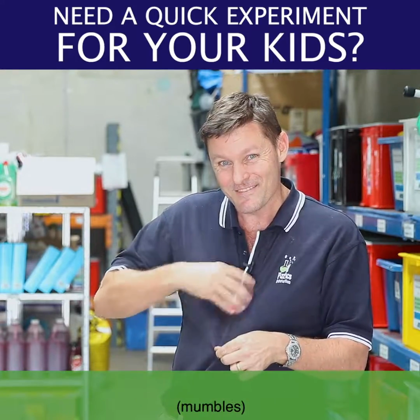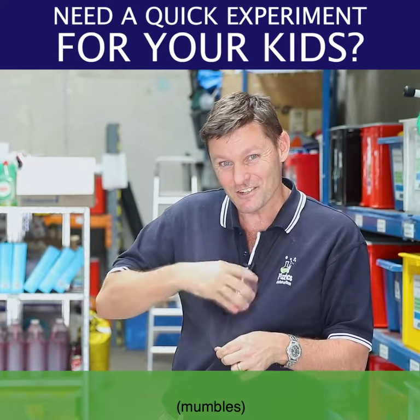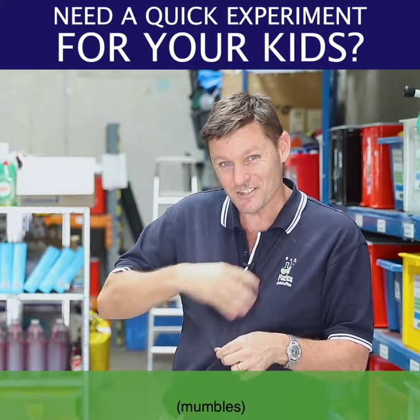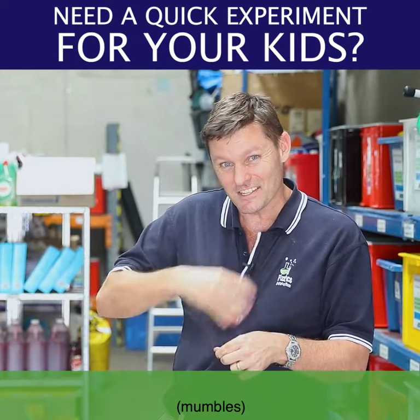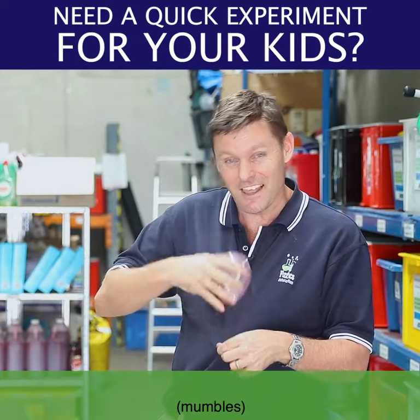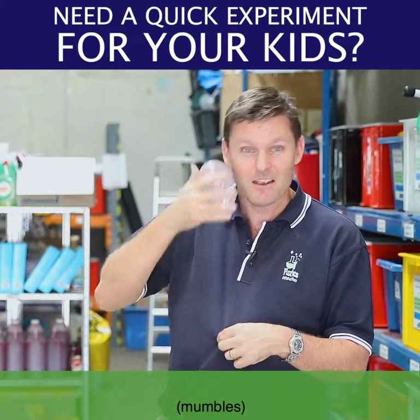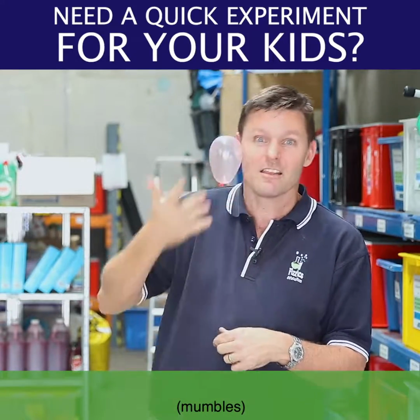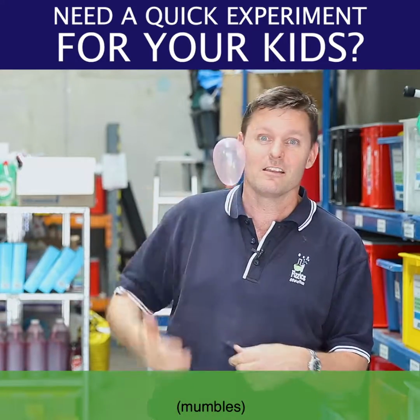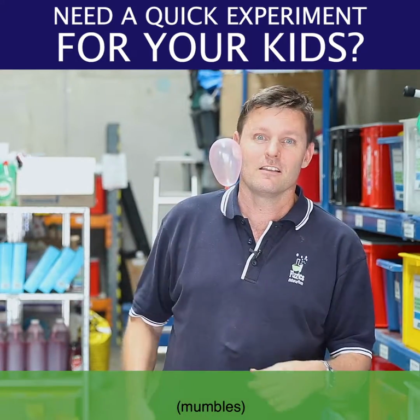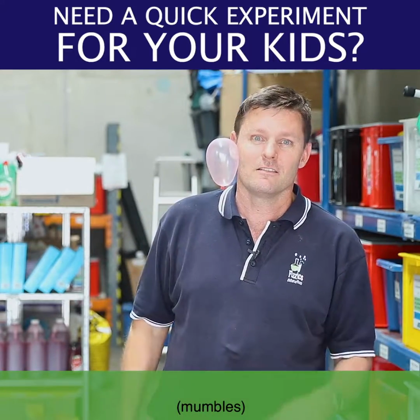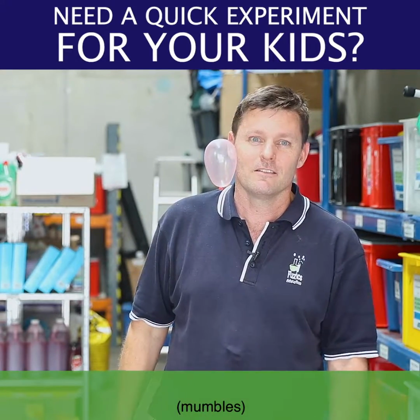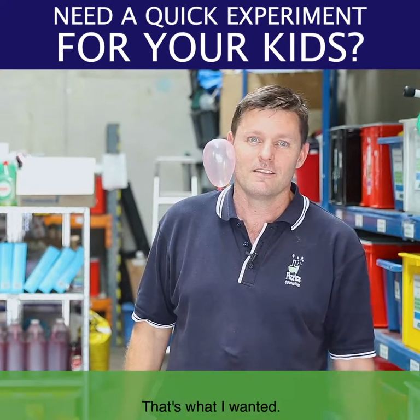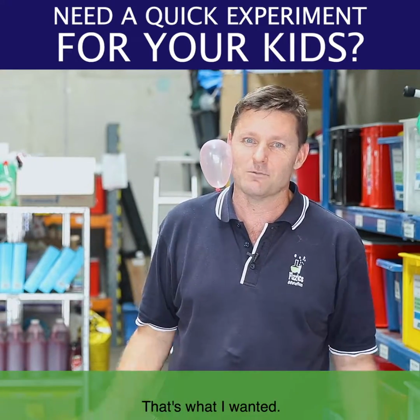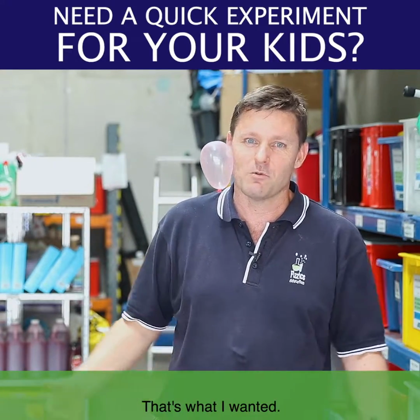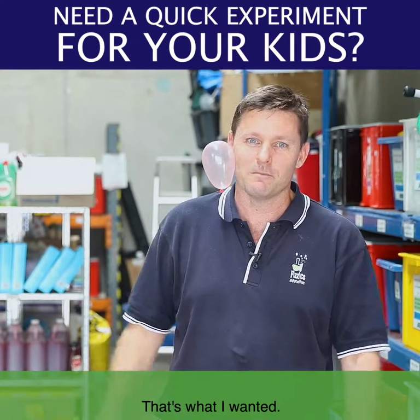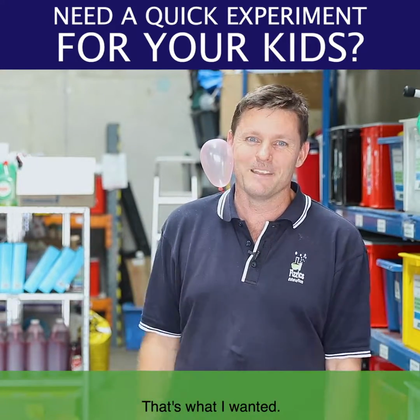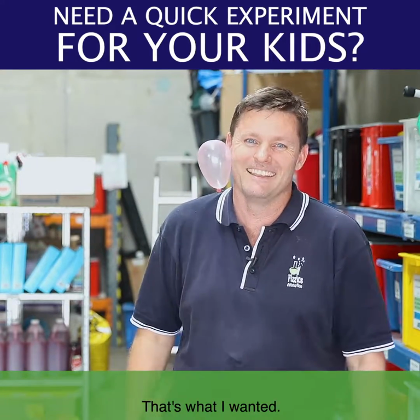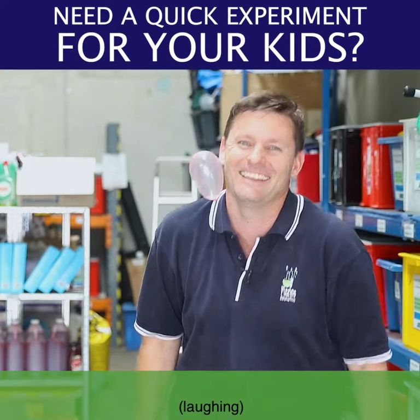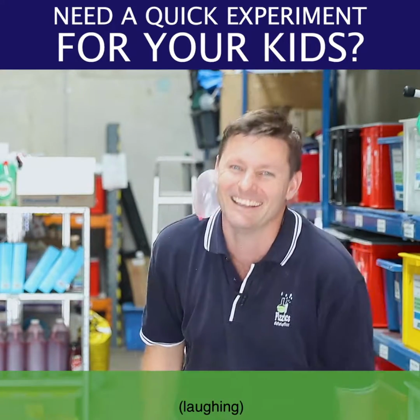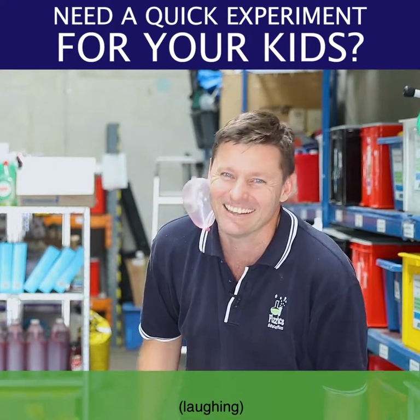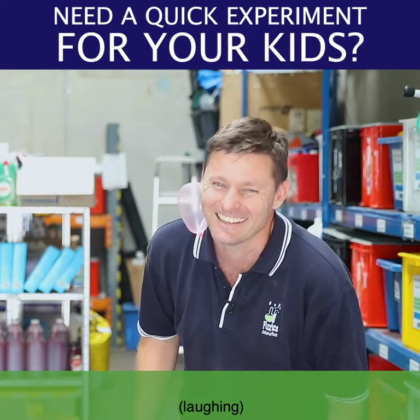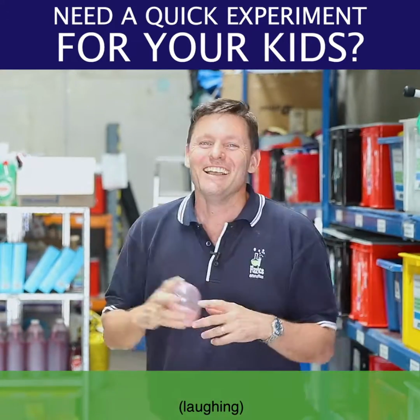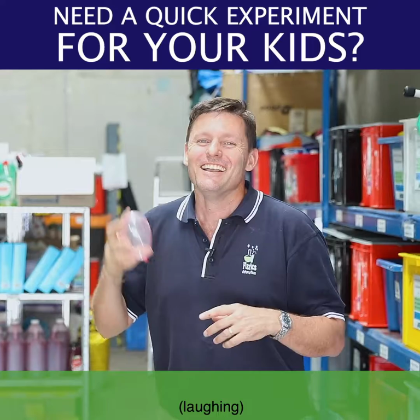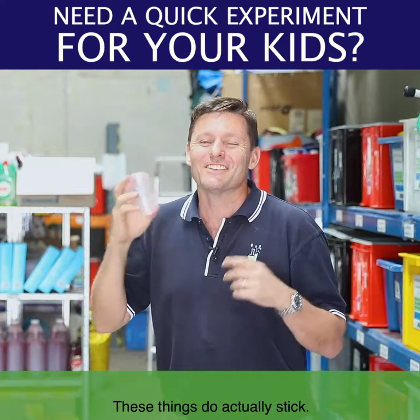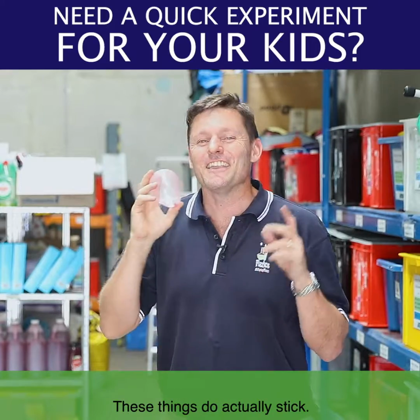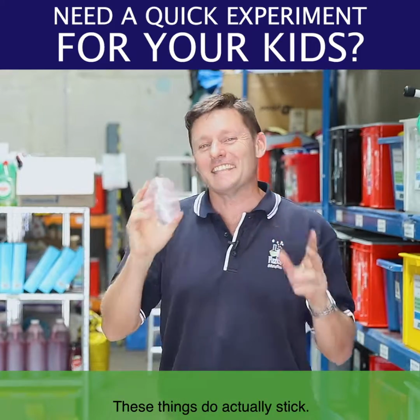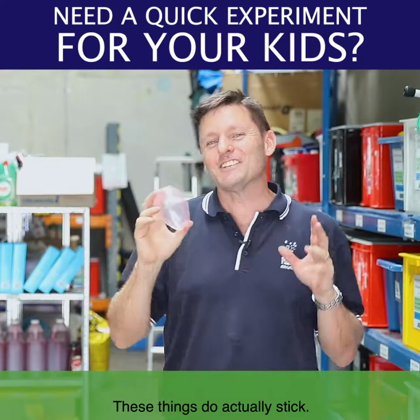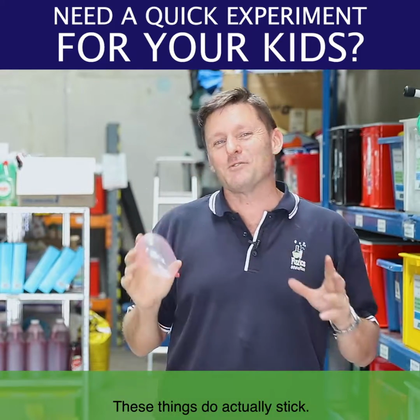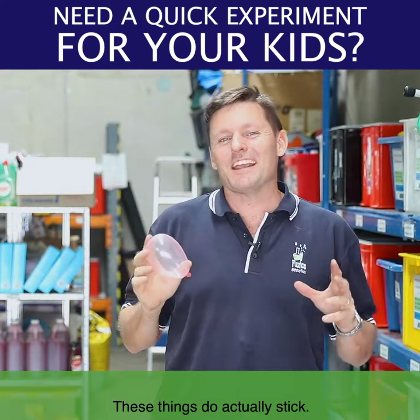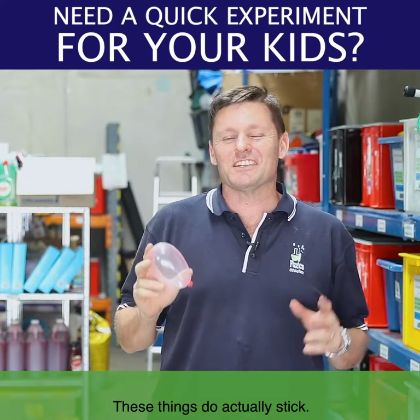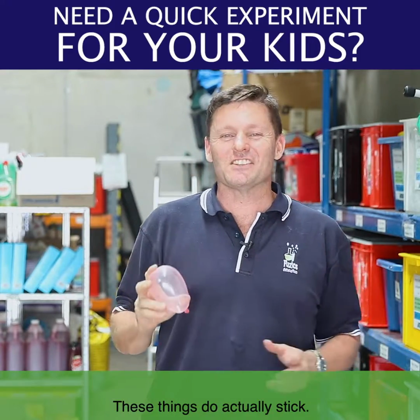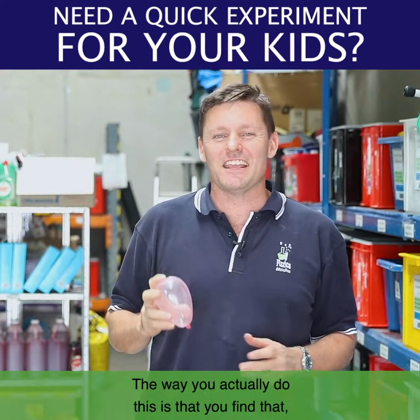I'll show you a chance of that. That's what I wanted. So these things do actually stick.